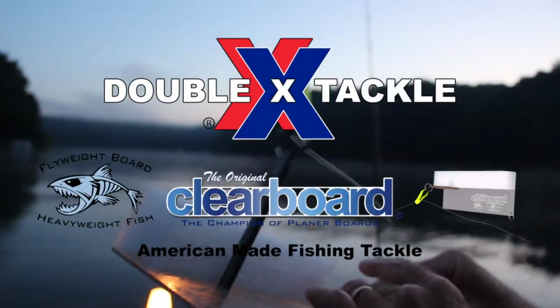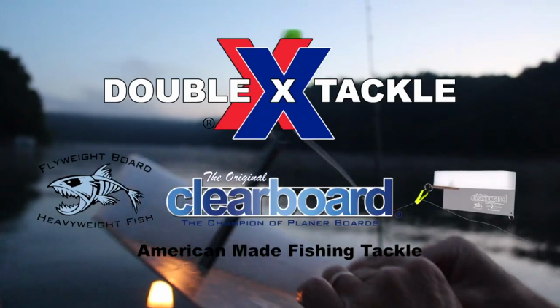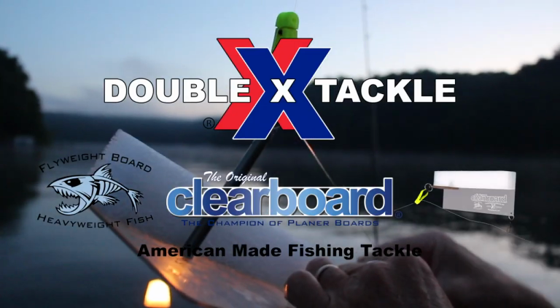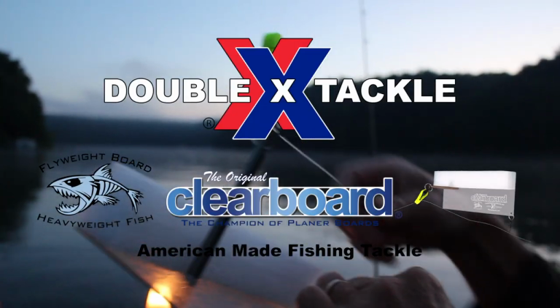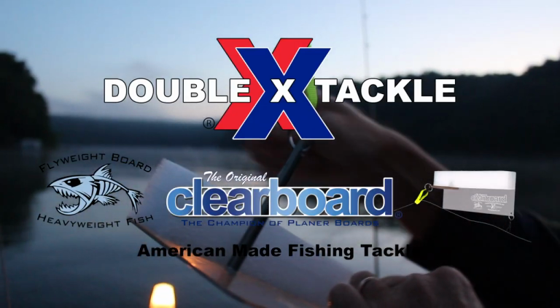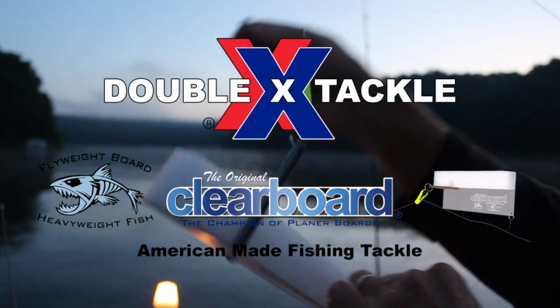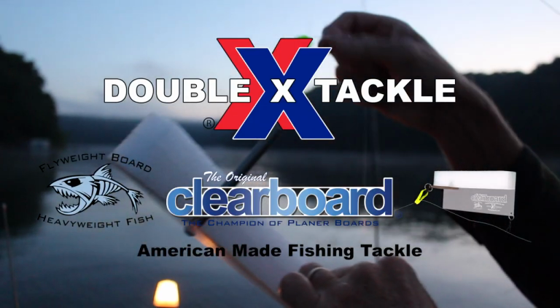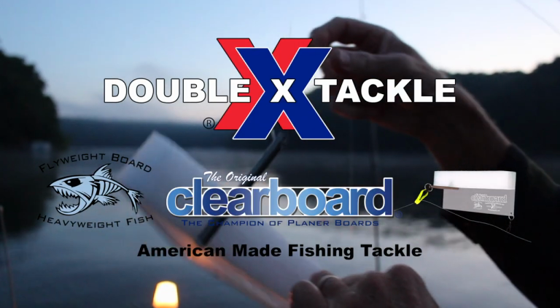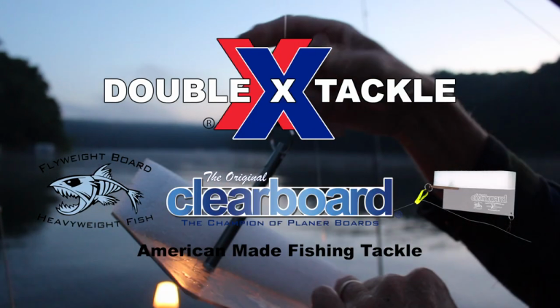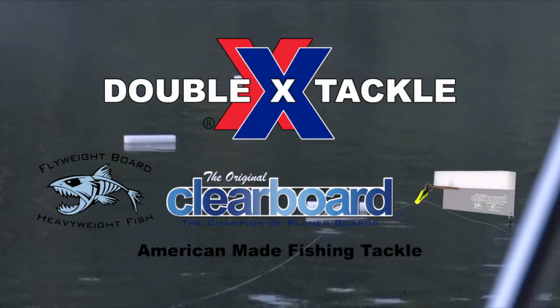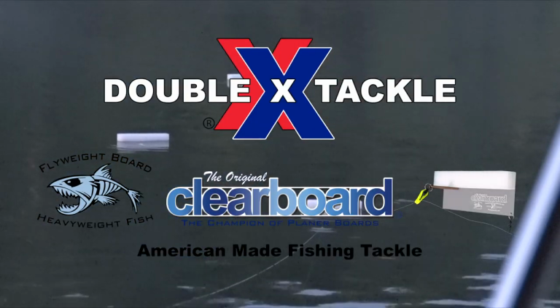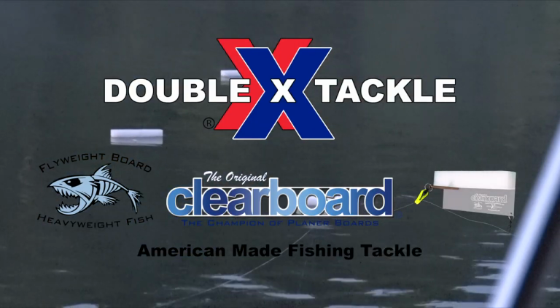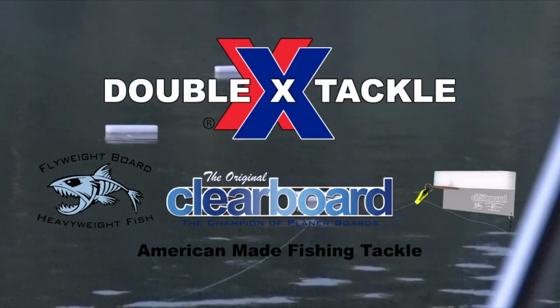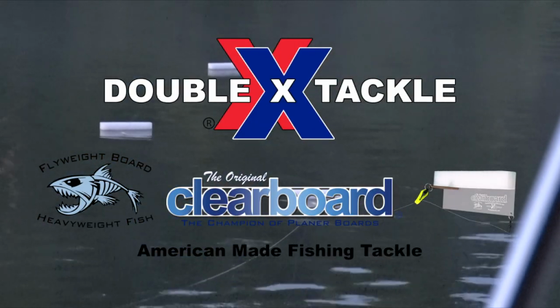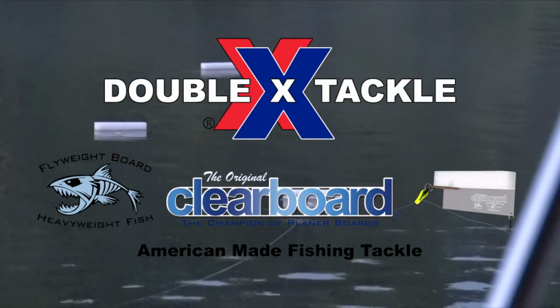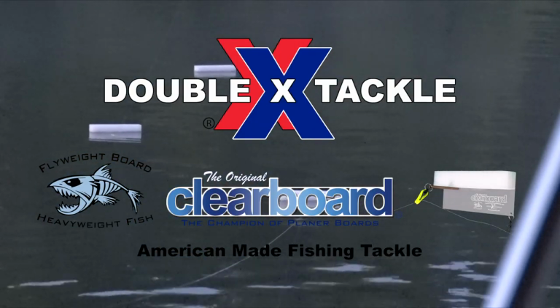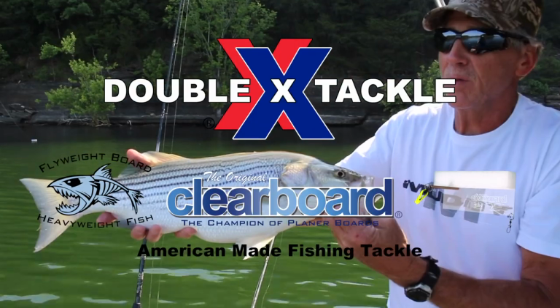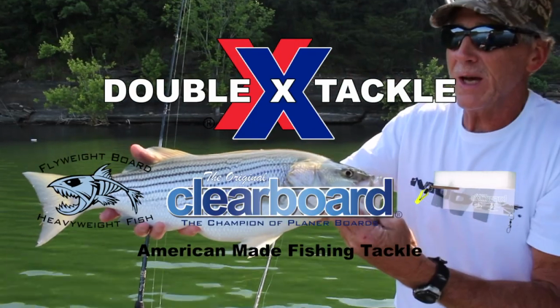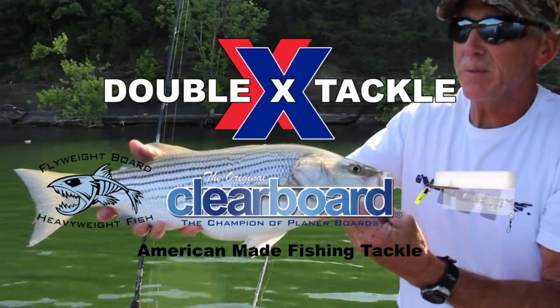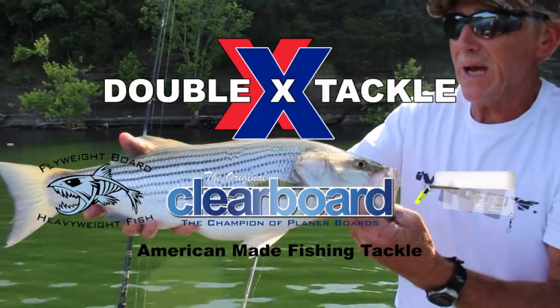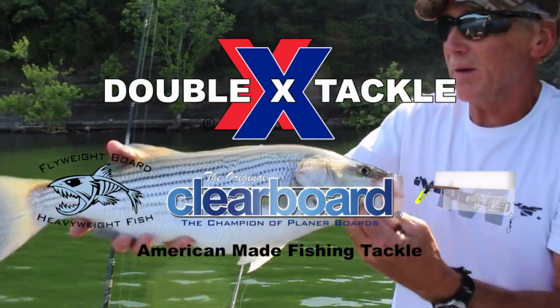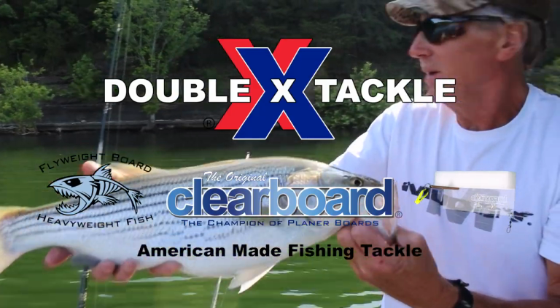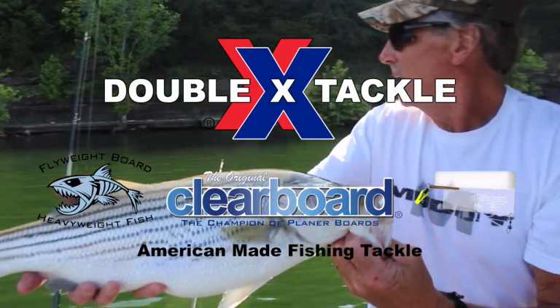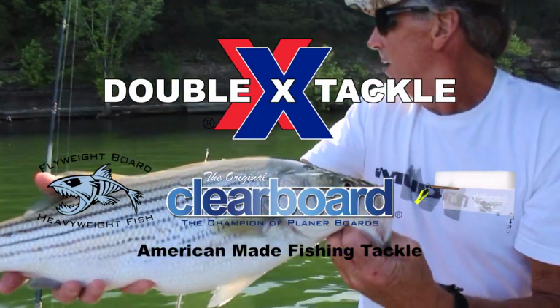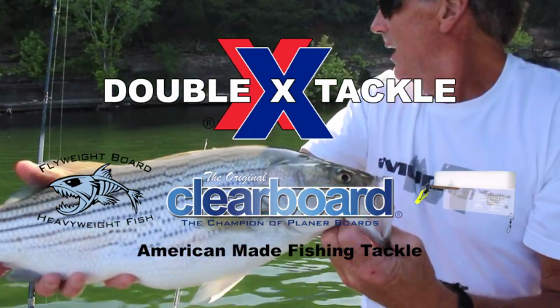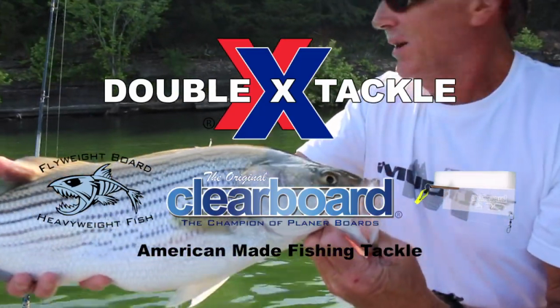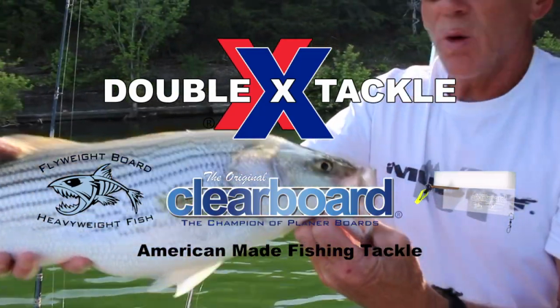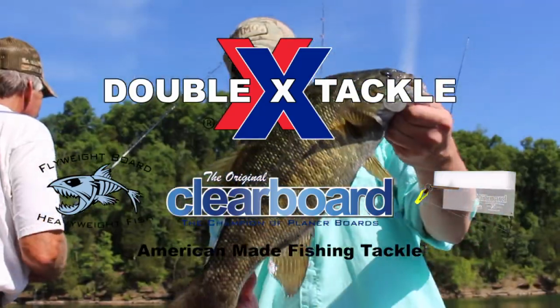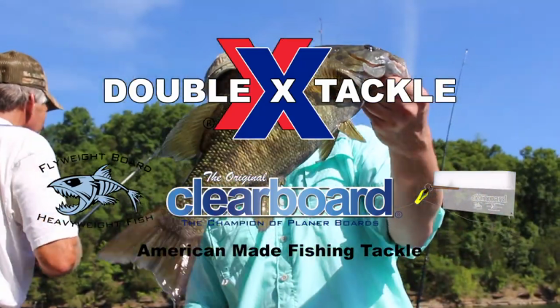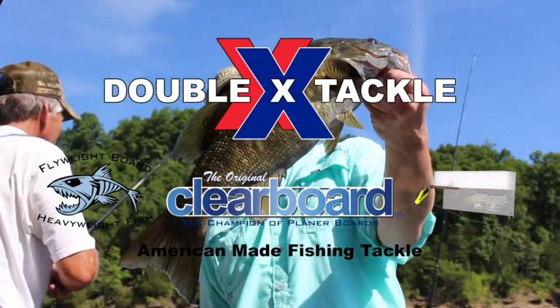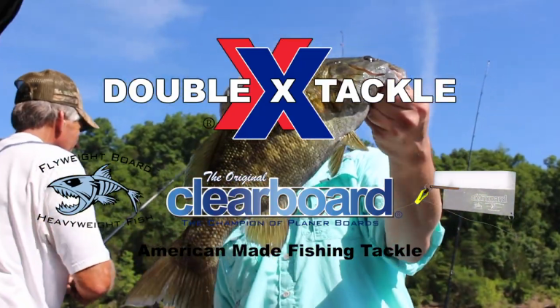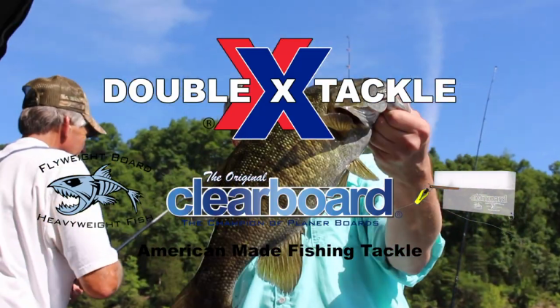This segment has been brought to you by Double X Tackle, makers of the original Clearboard — the lightest and best pulling planer boards available.